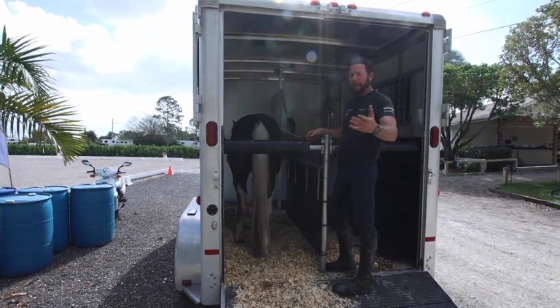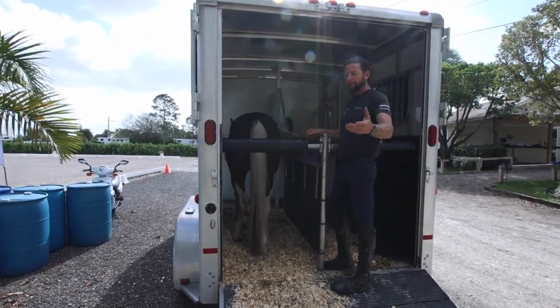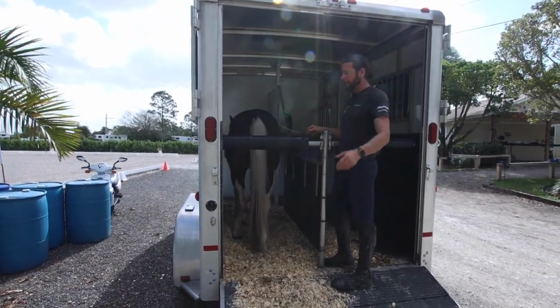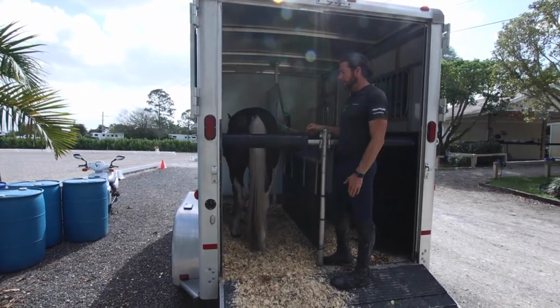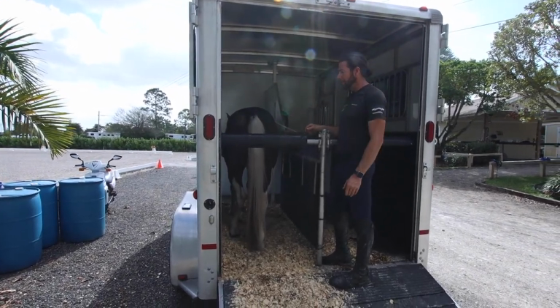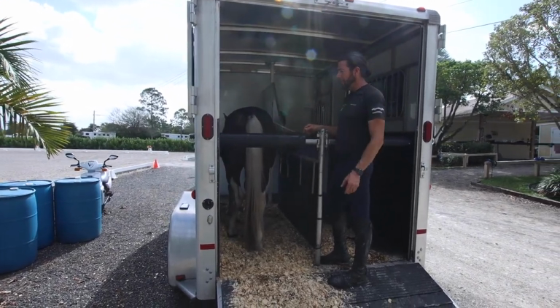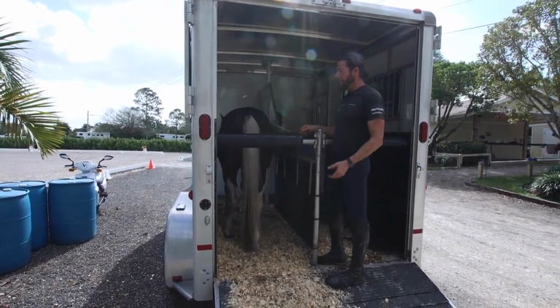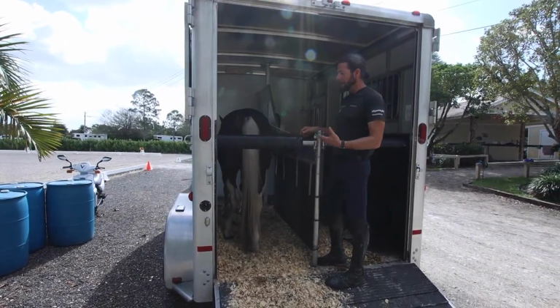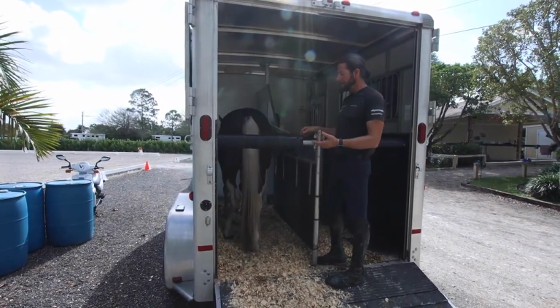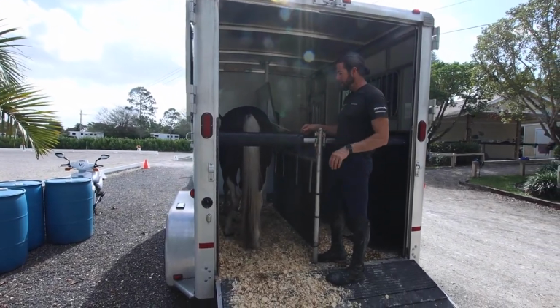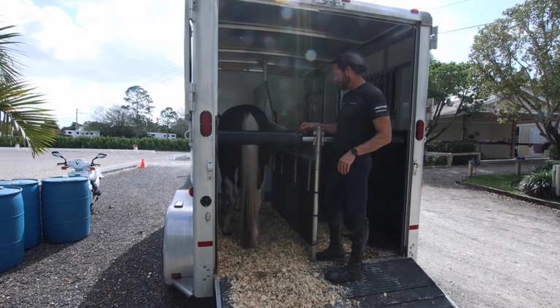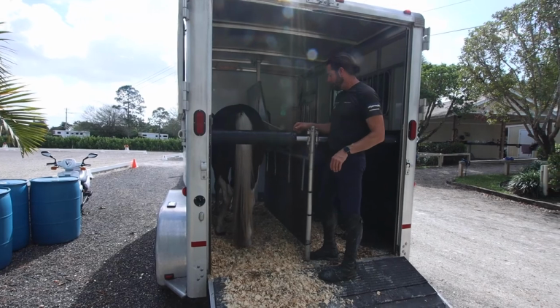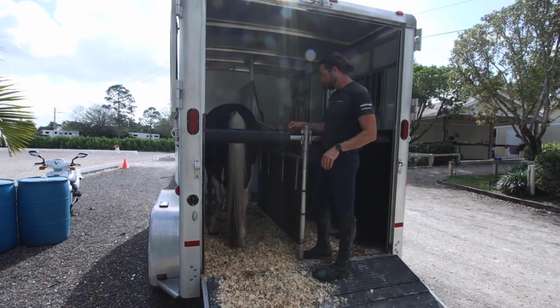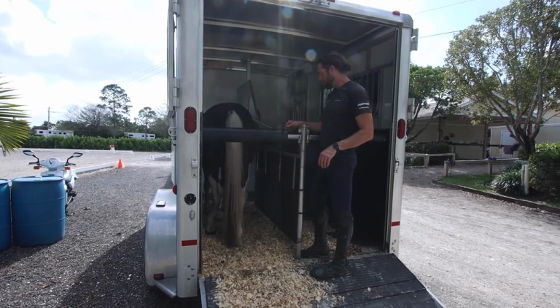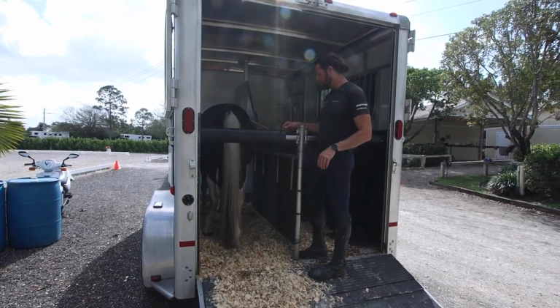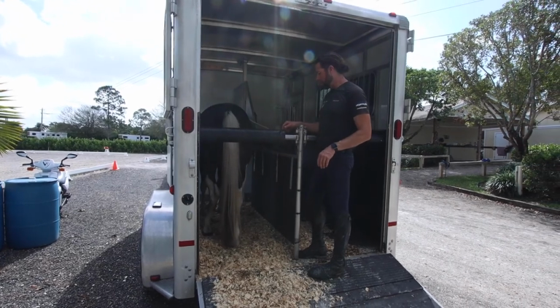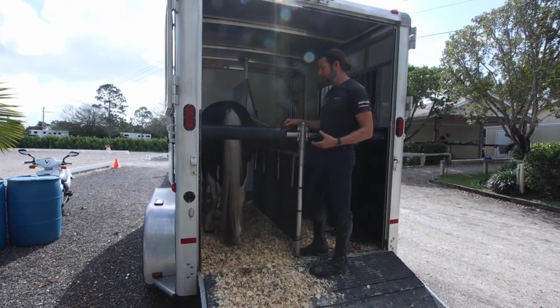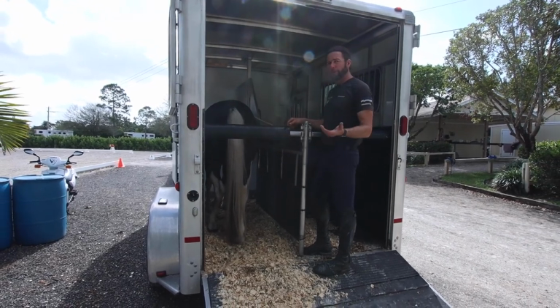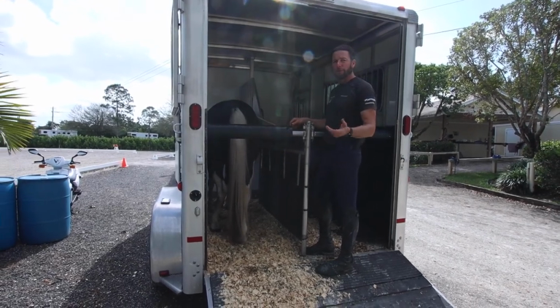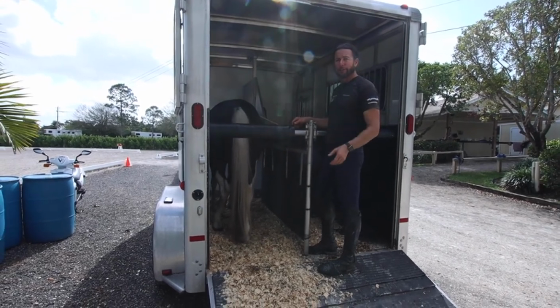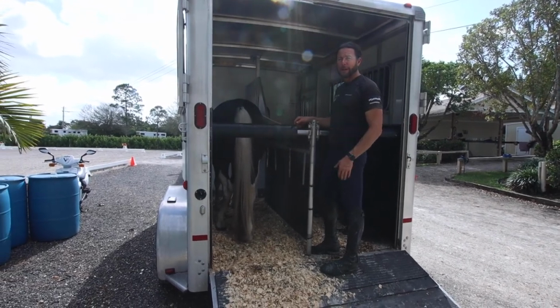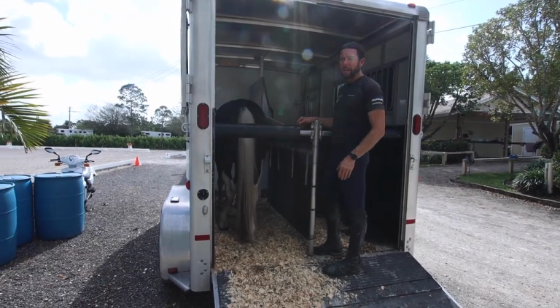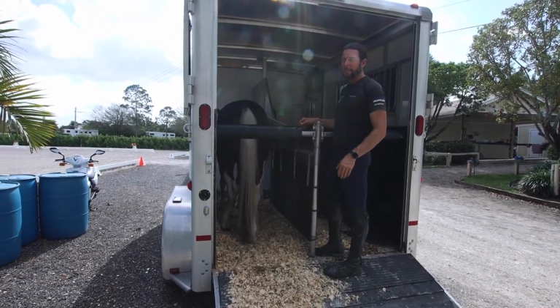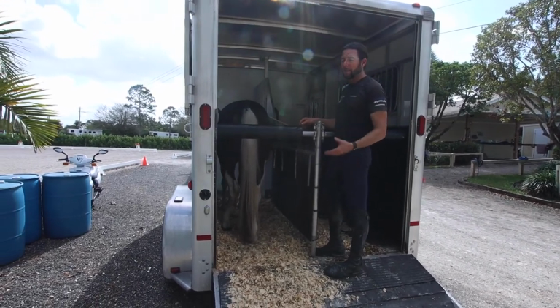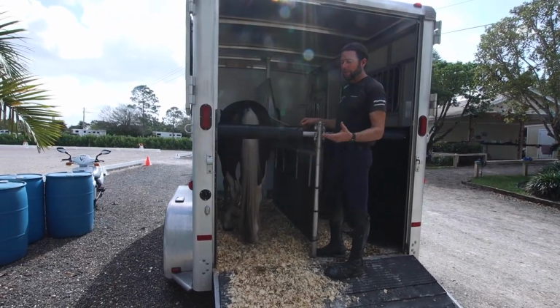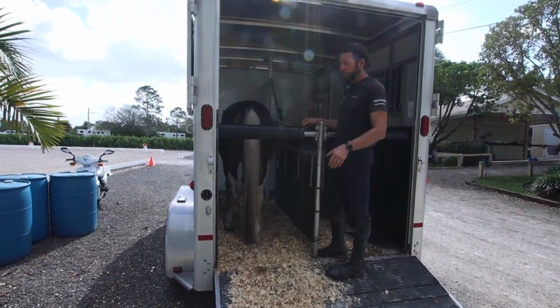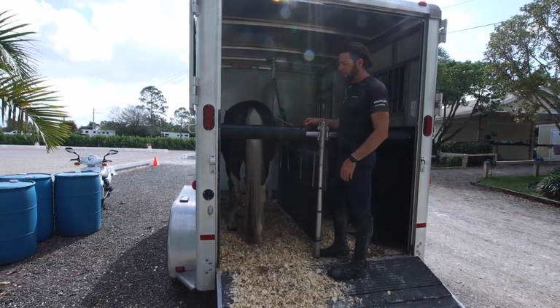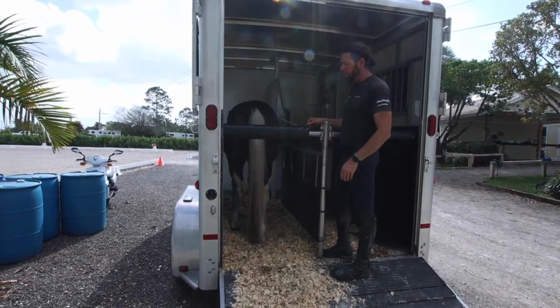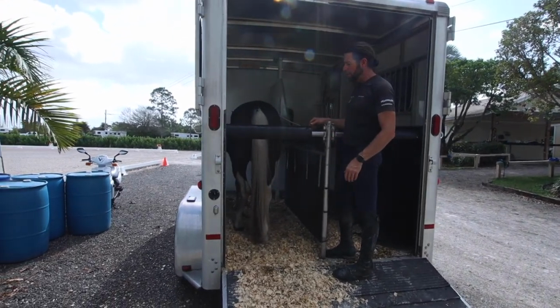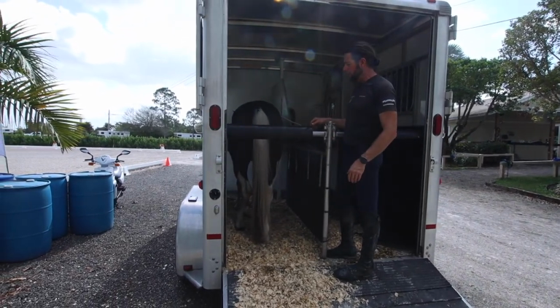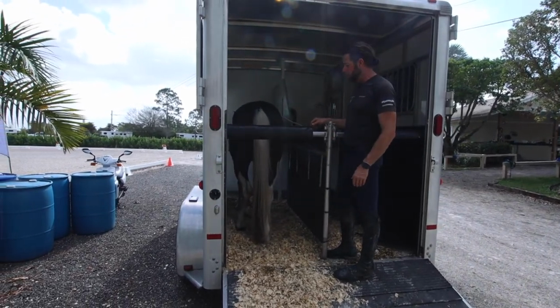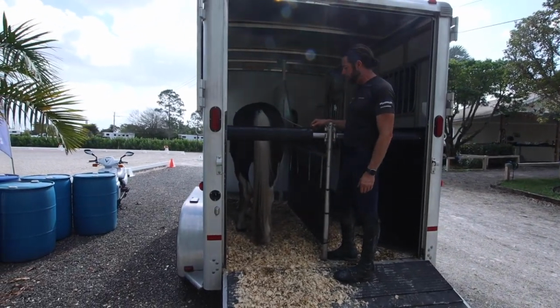I explain this in a lot more detail on my website at naturalhorsemanship.com. I also have some videos up on YouTube.